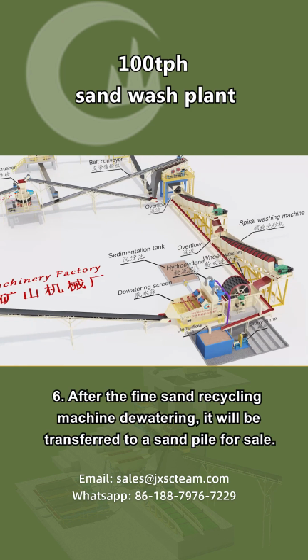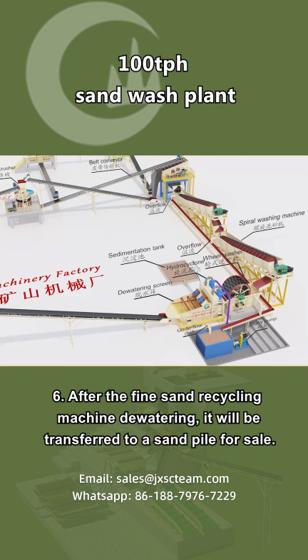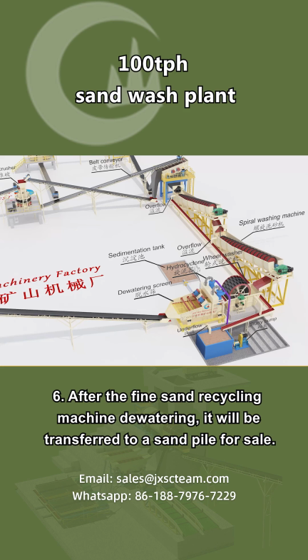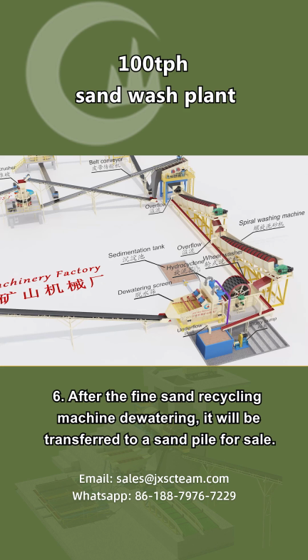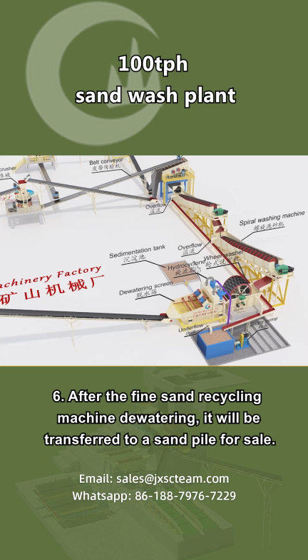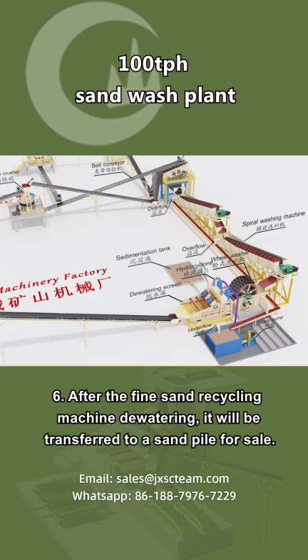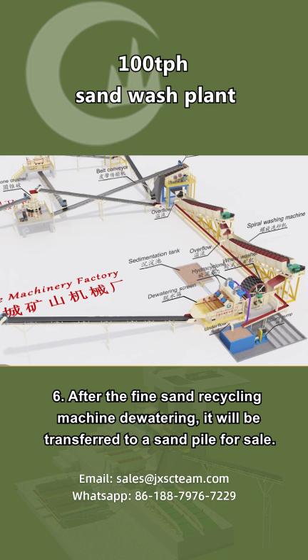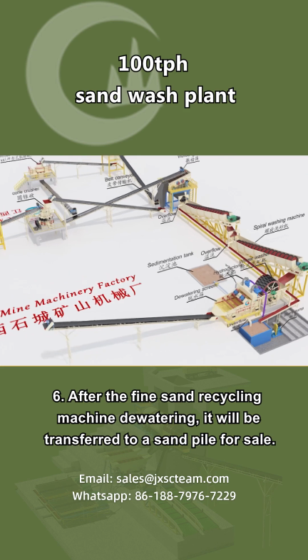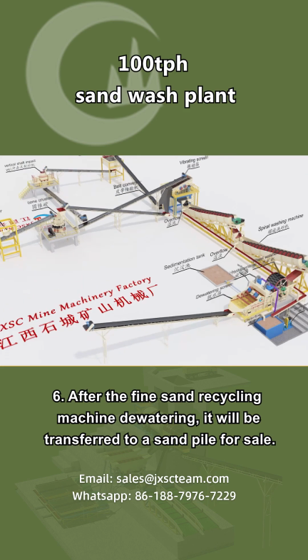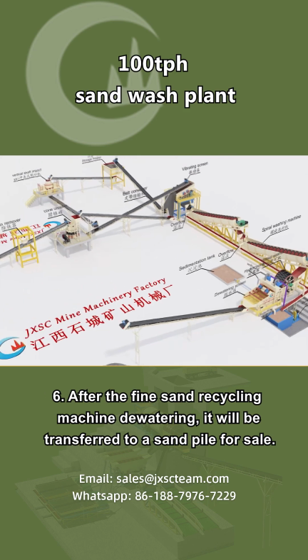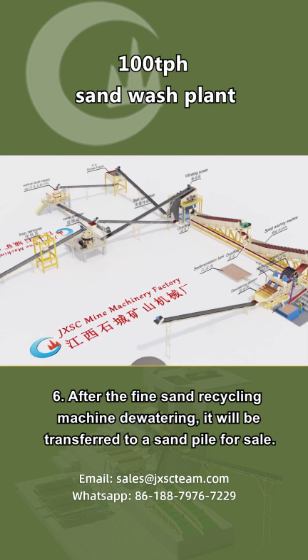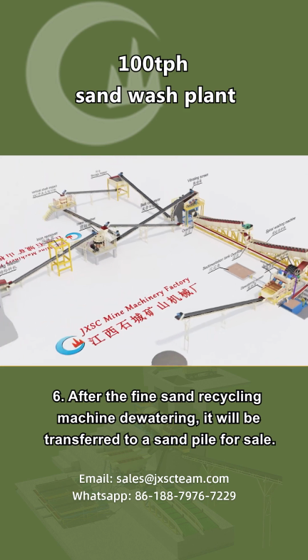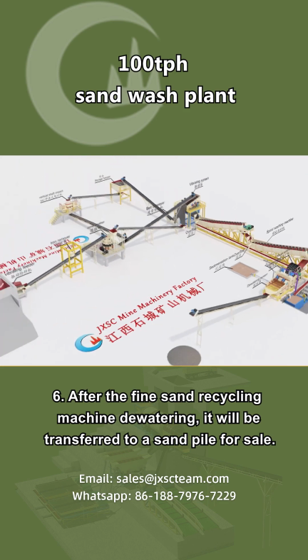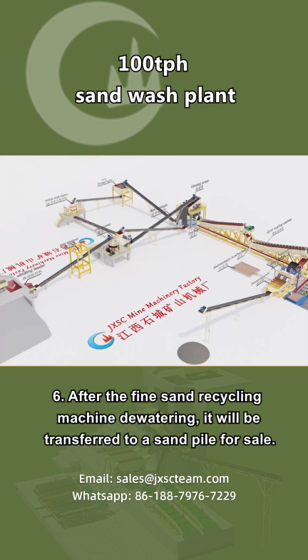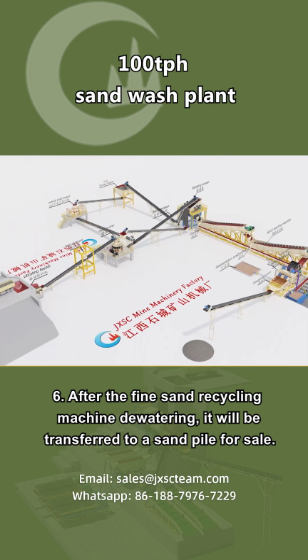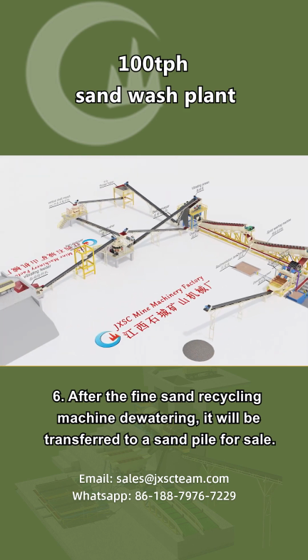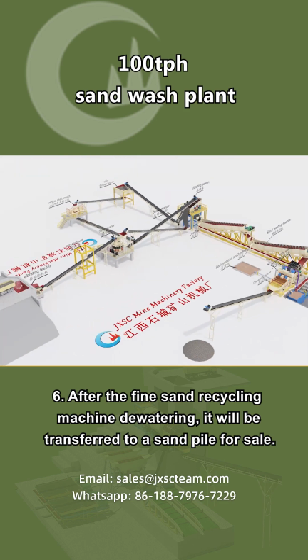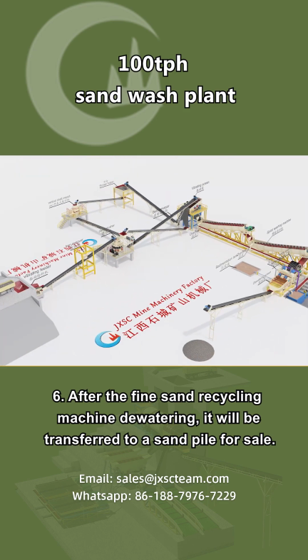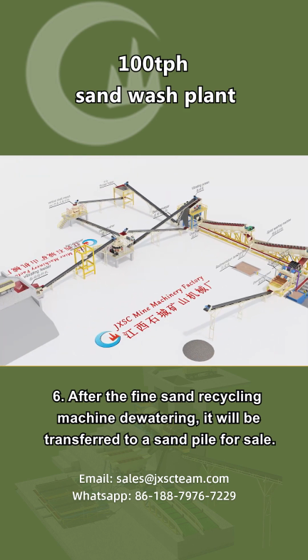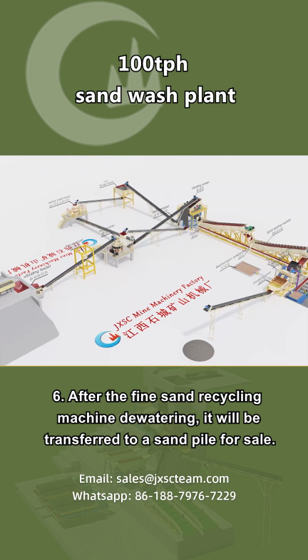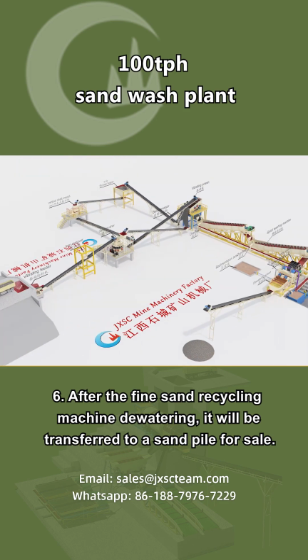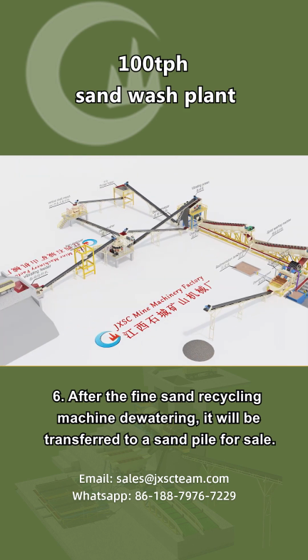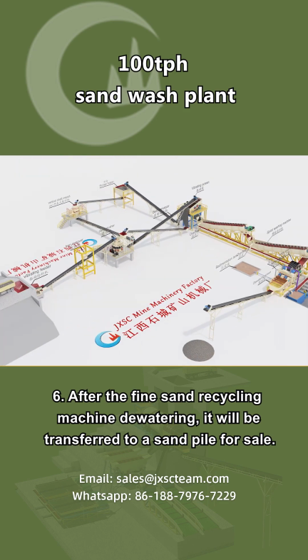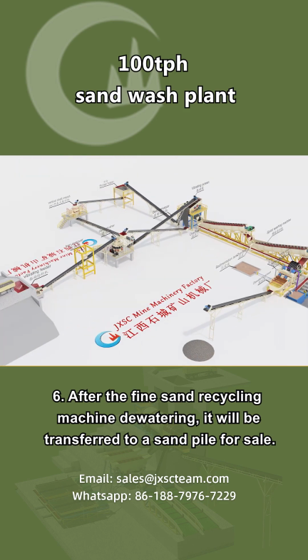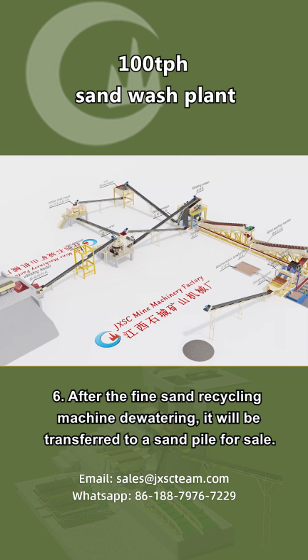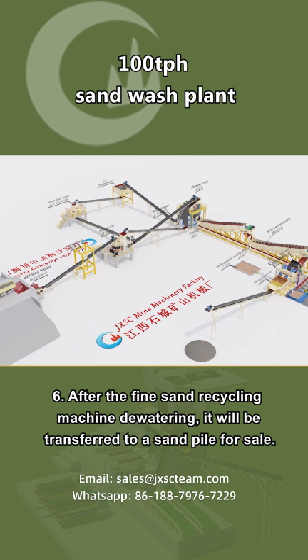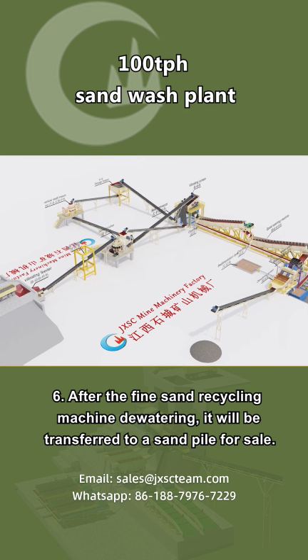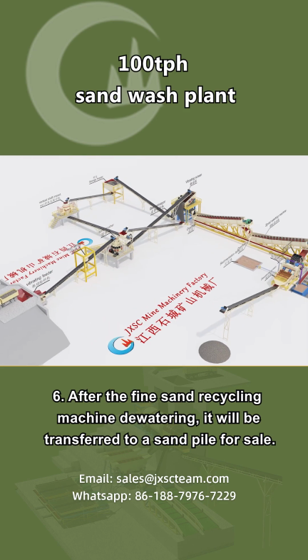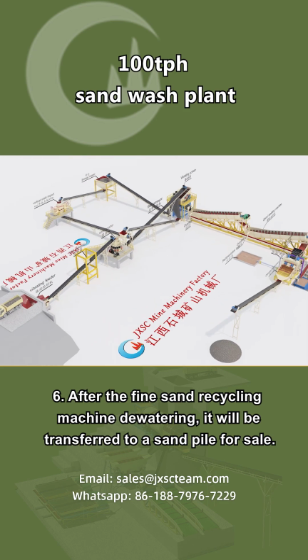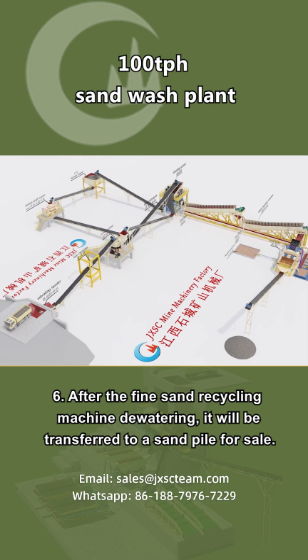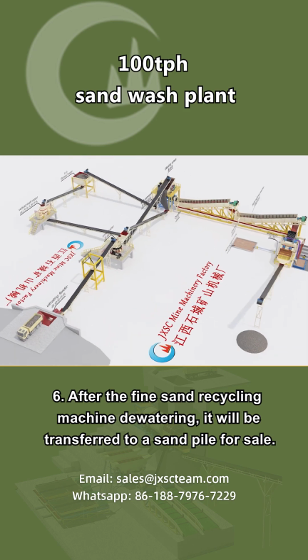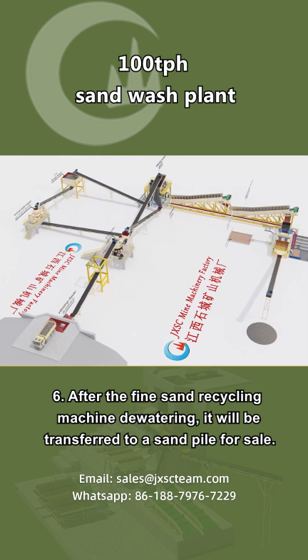Step 6: After the fine sand recycling machine dewaters the material, it will be transferred to a sand pile for sale.